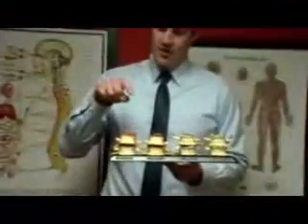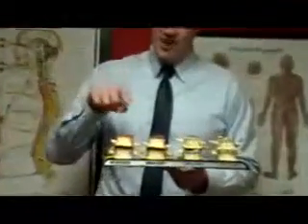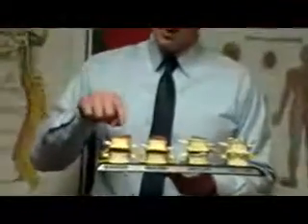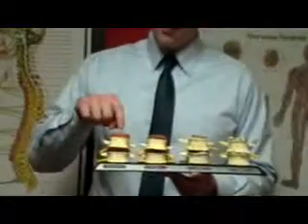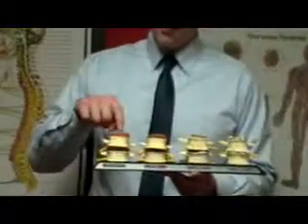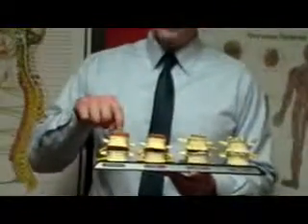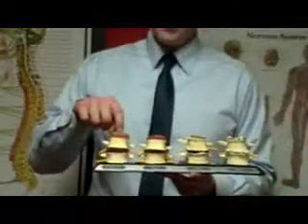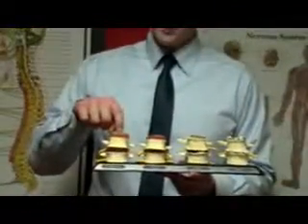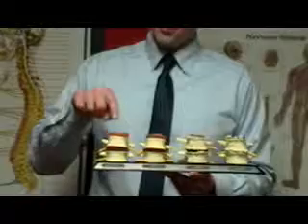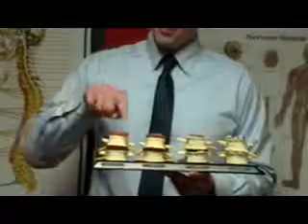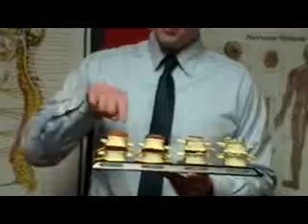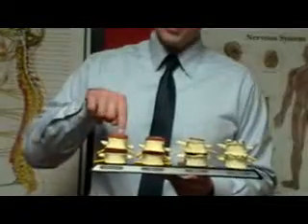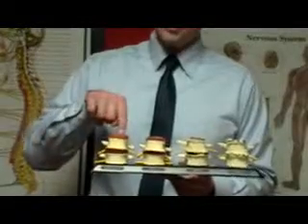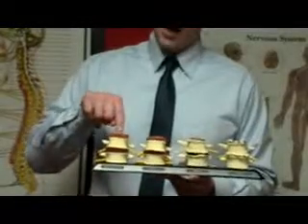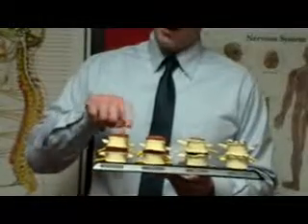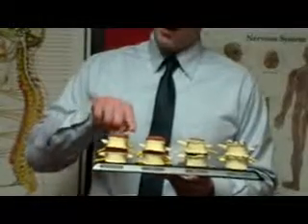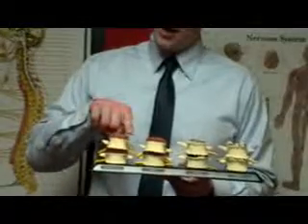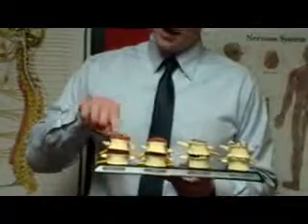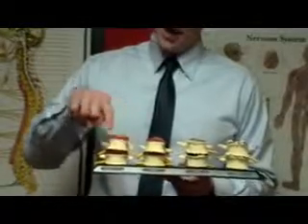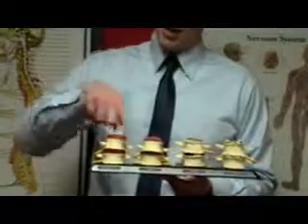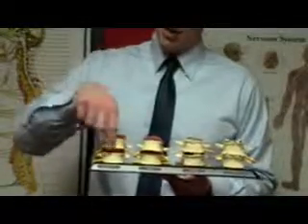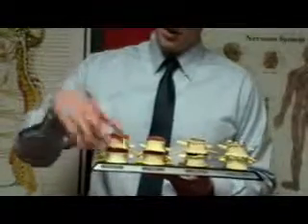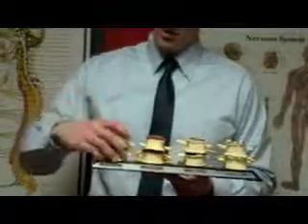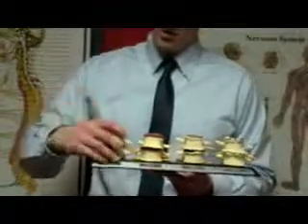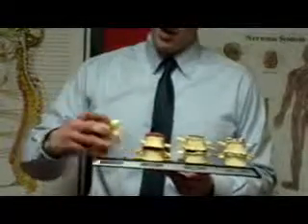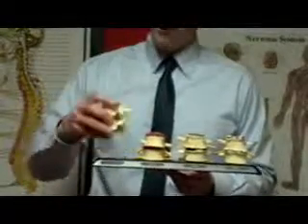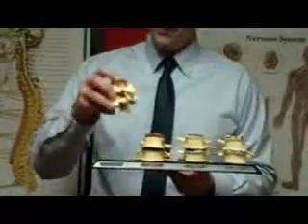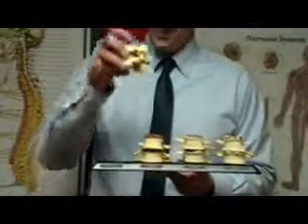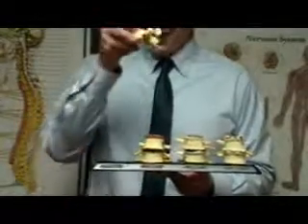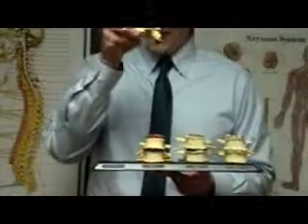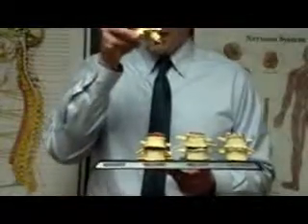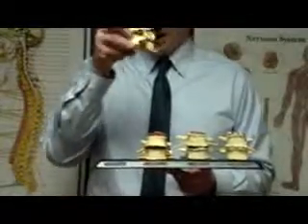These are the vertebra and discs. This is a healthy segment — the disc is thick and the bone is smooth. That is healthy.